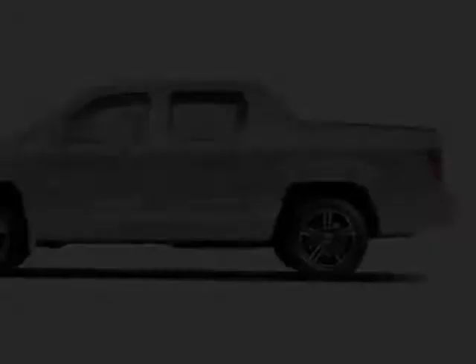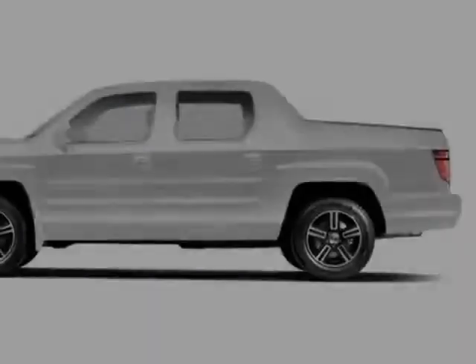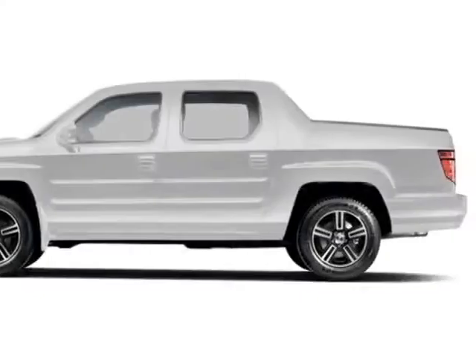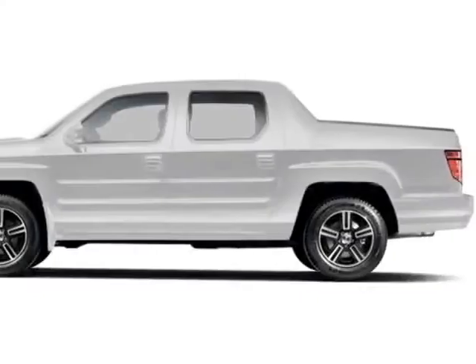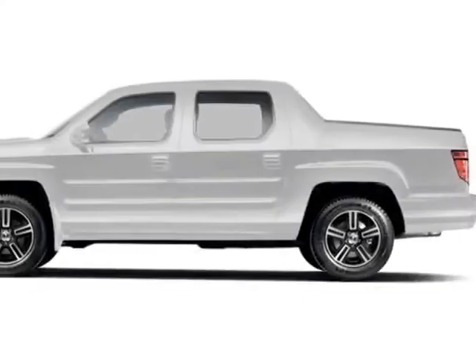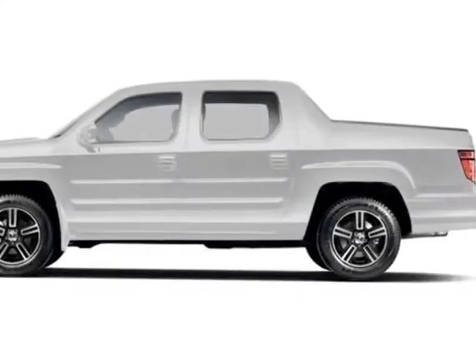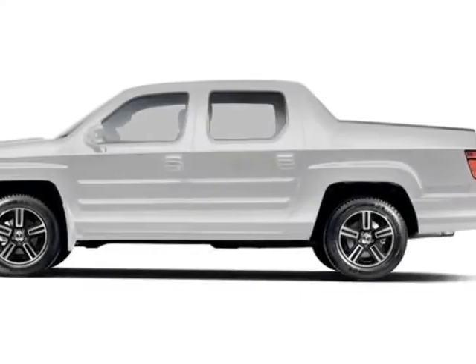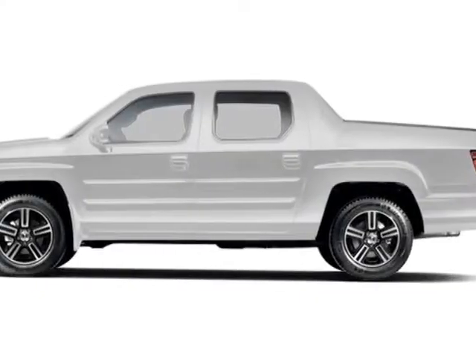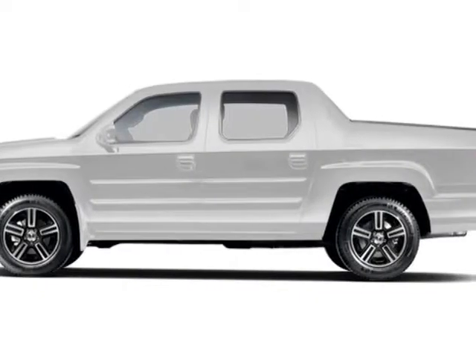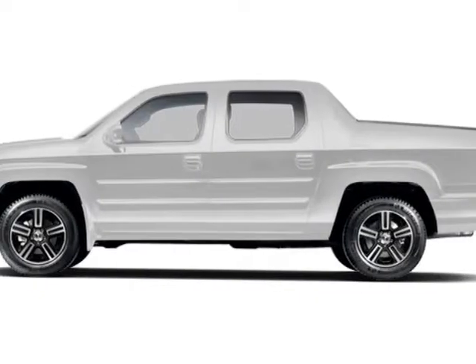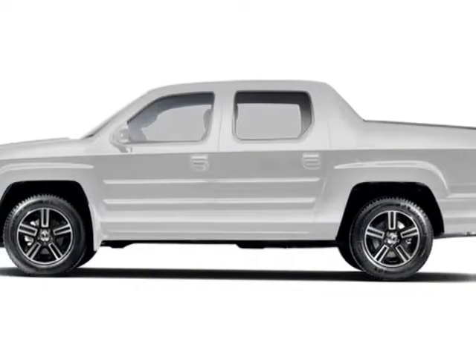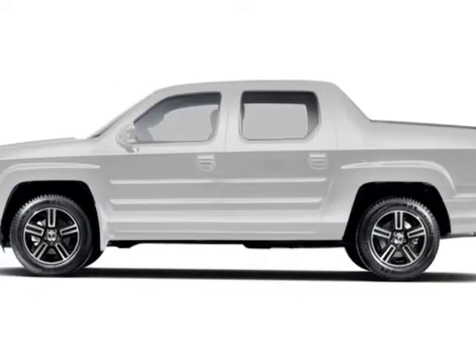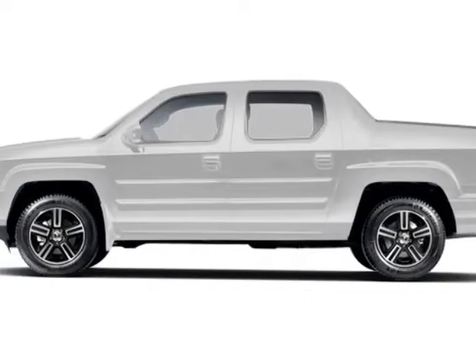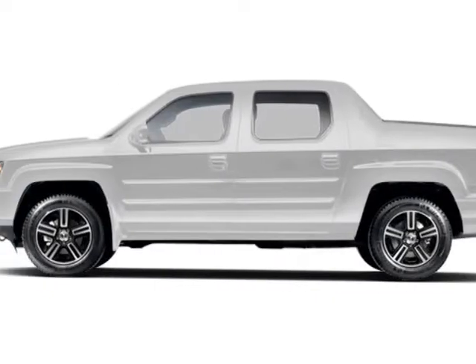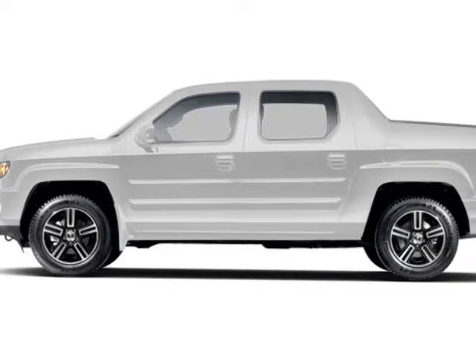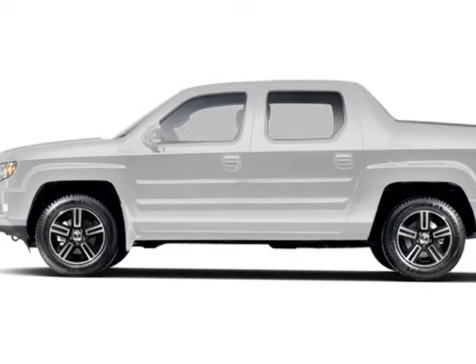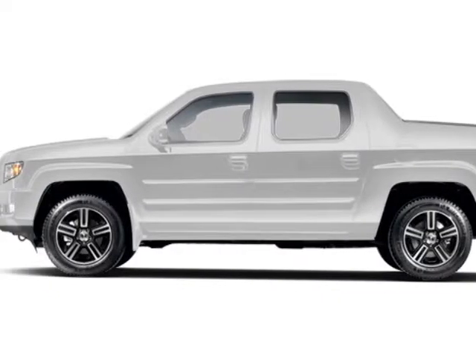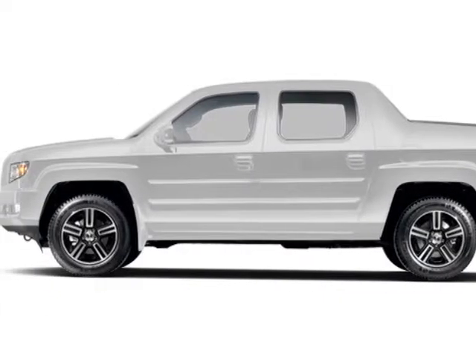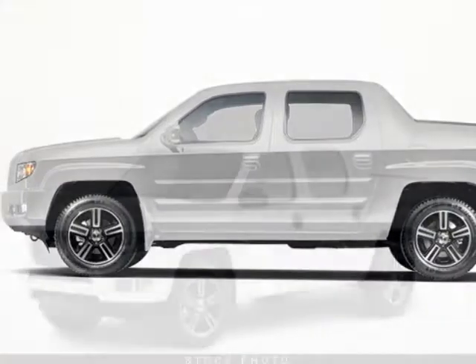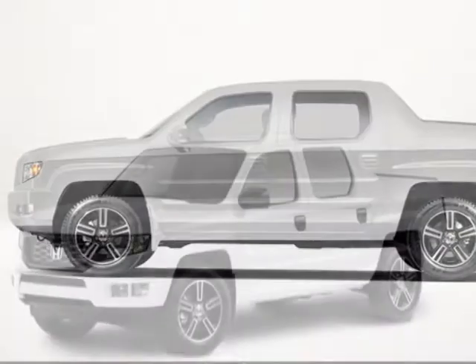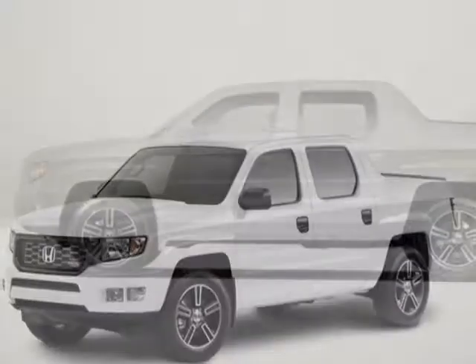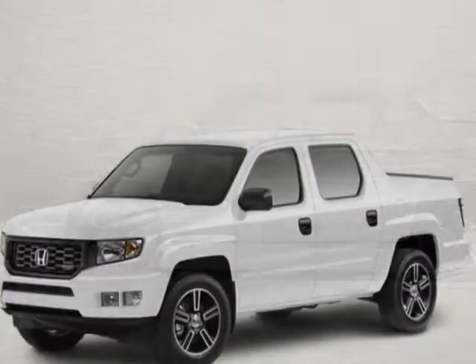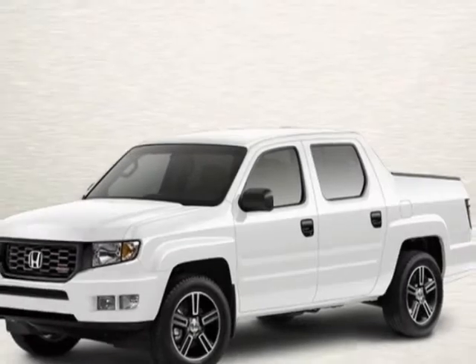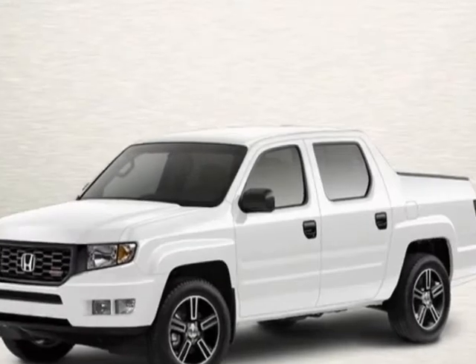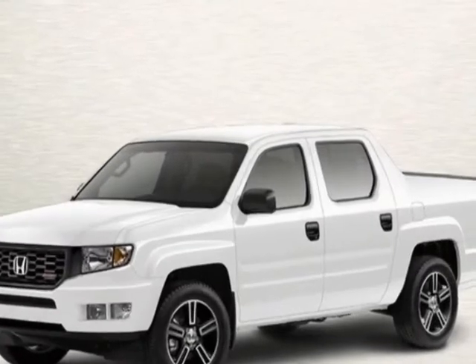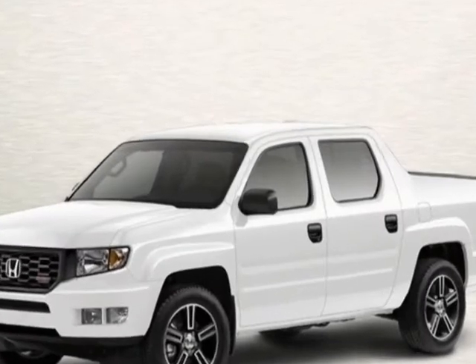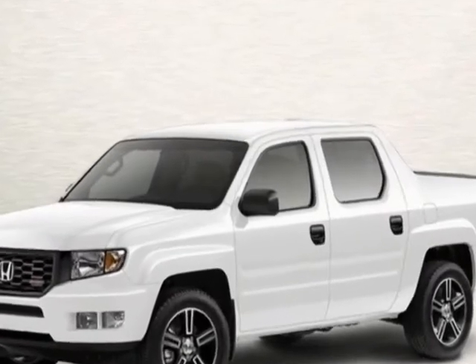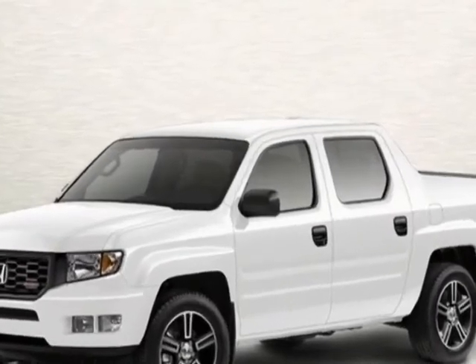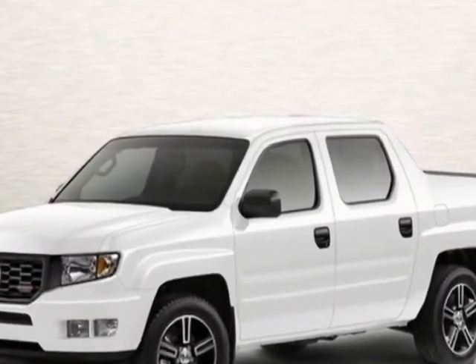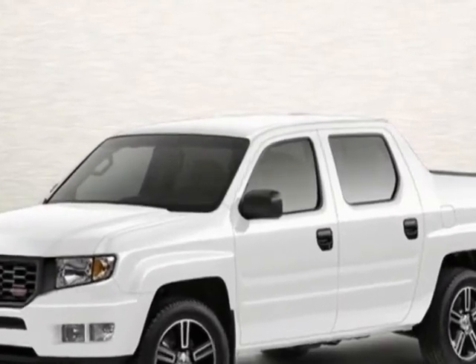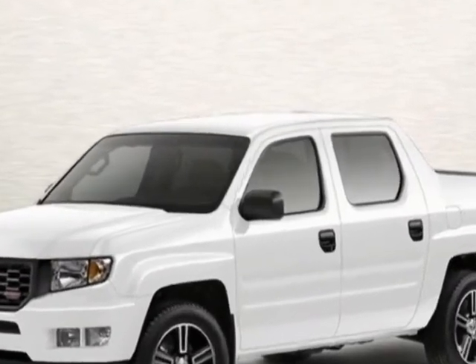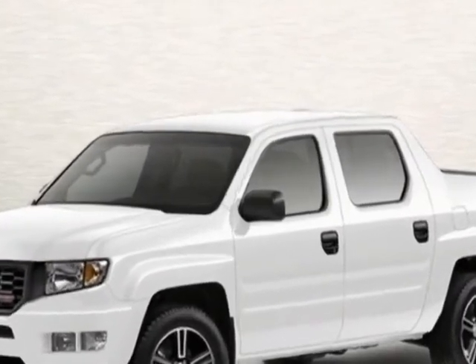Look at this new 2013 Honda Ridgeline. For your protection, this vehicle has a full factory warranty.